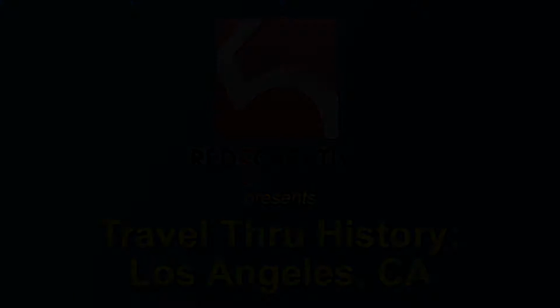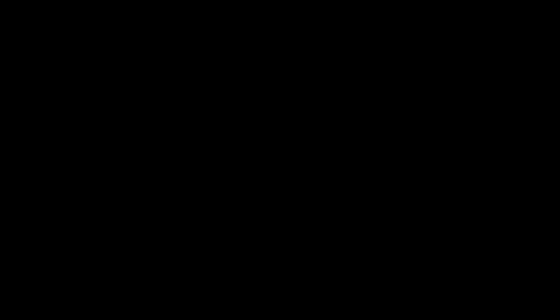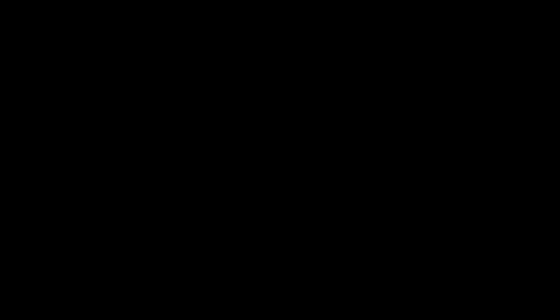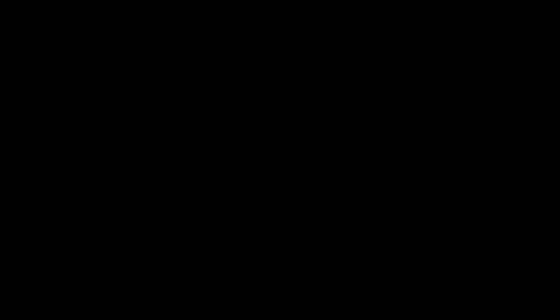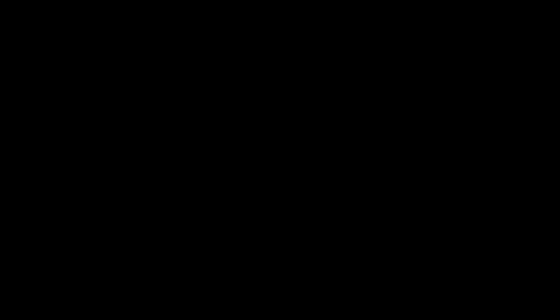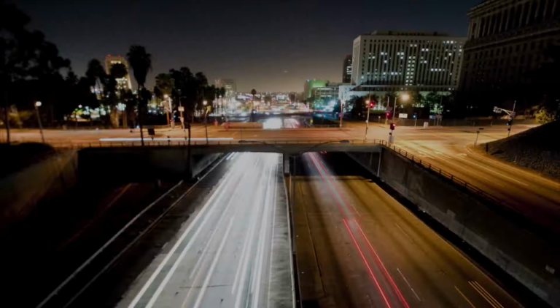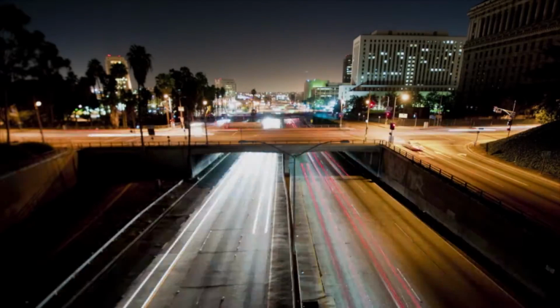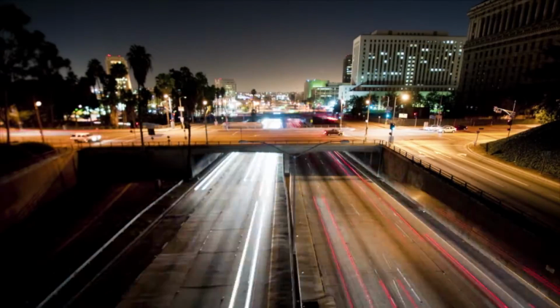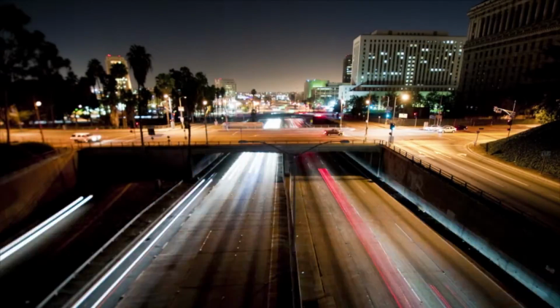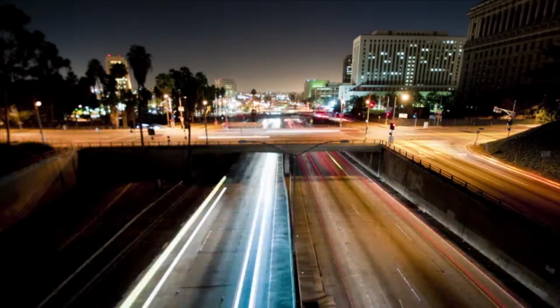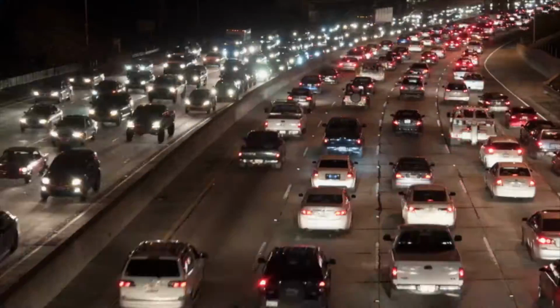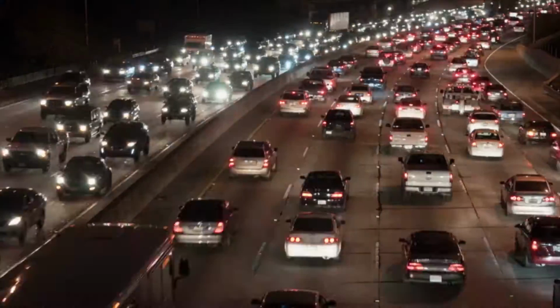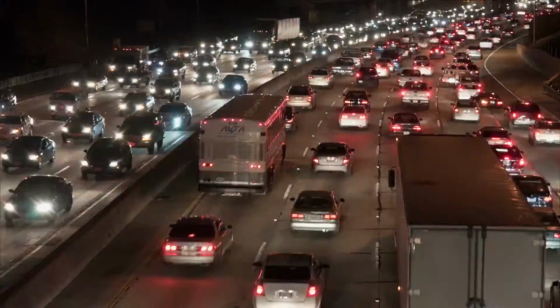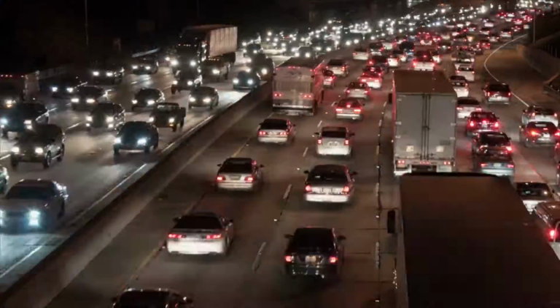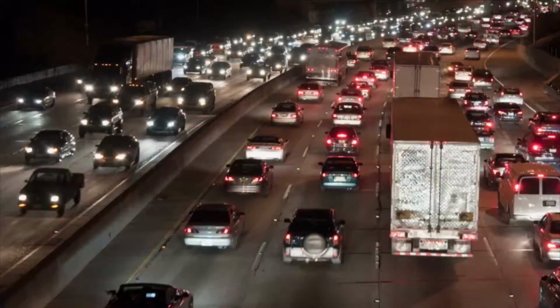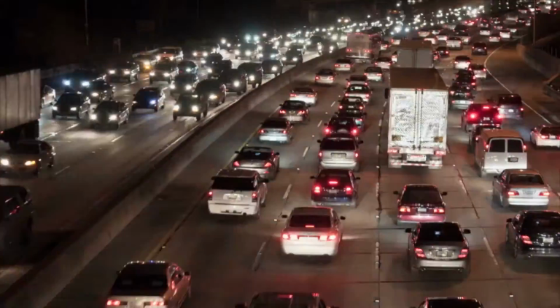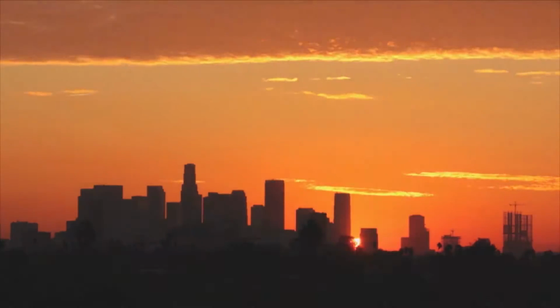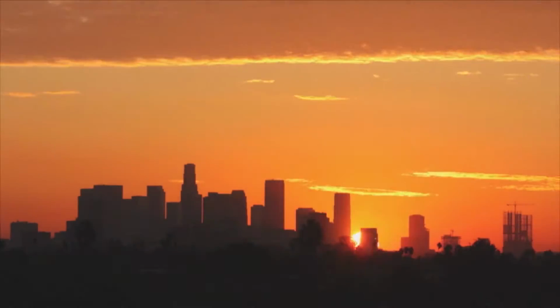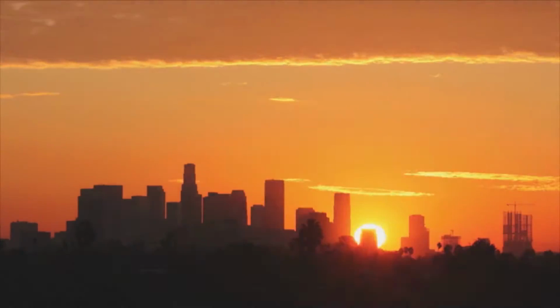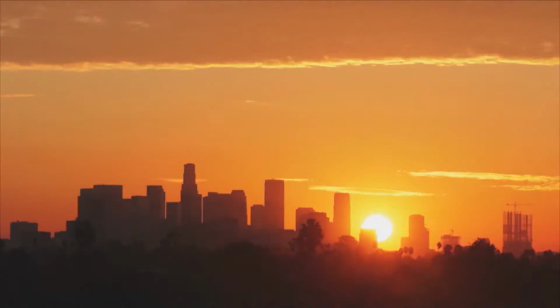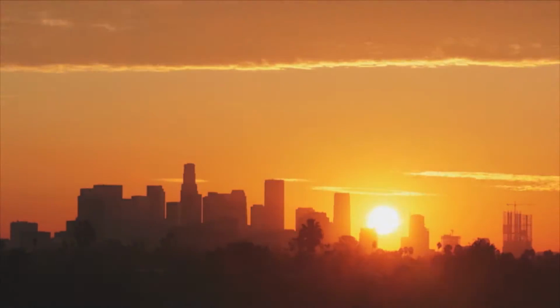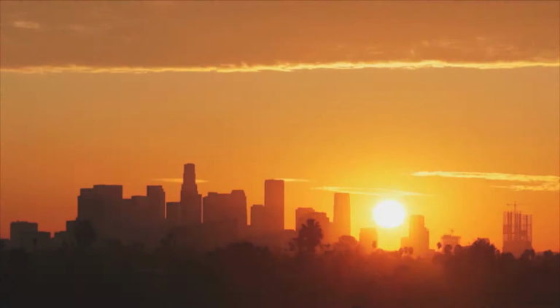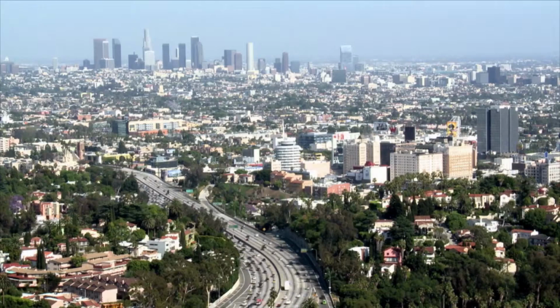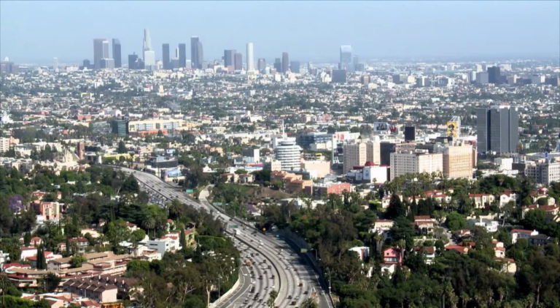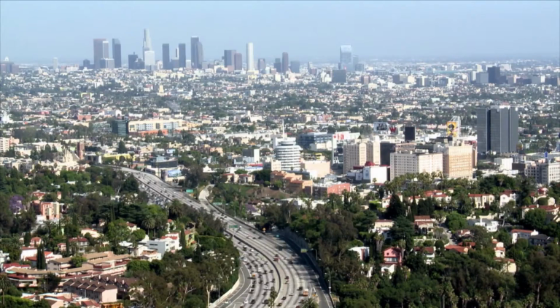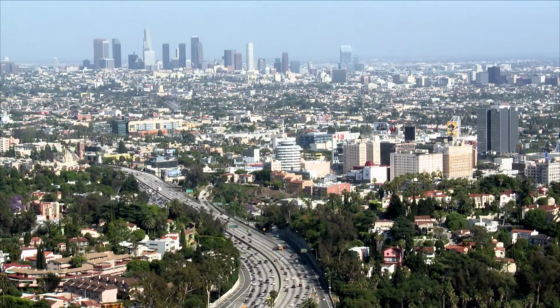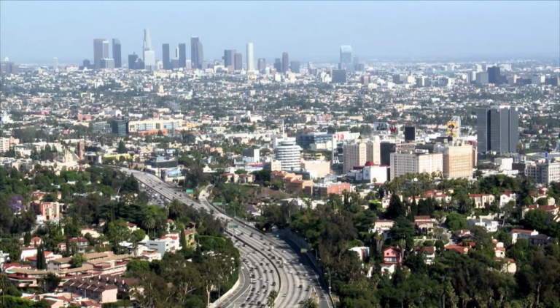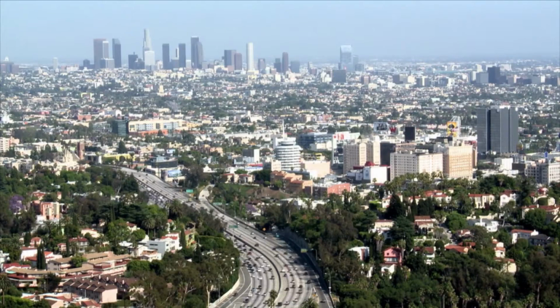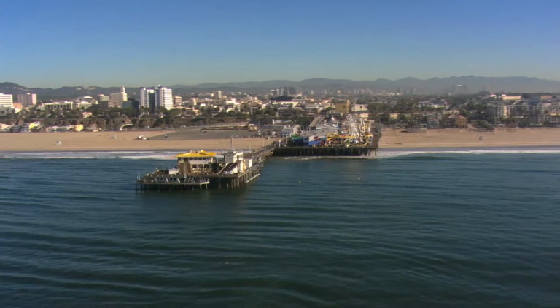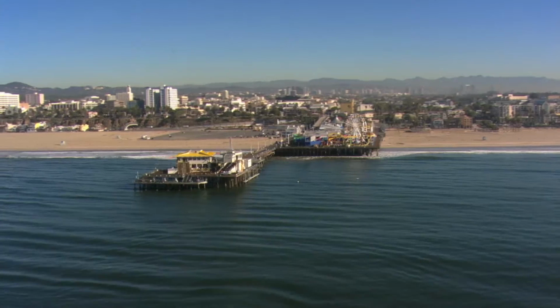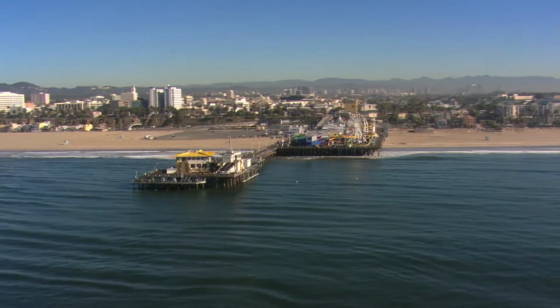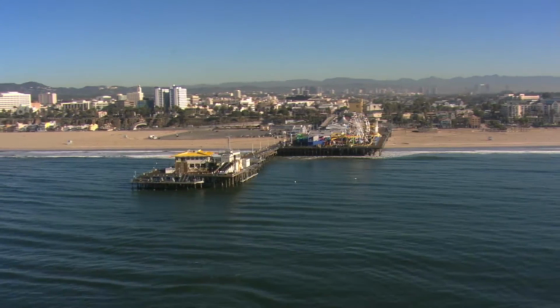In fast motion, nighttime traffic fills freeways, the sun rises, and more traffic heads for a city.